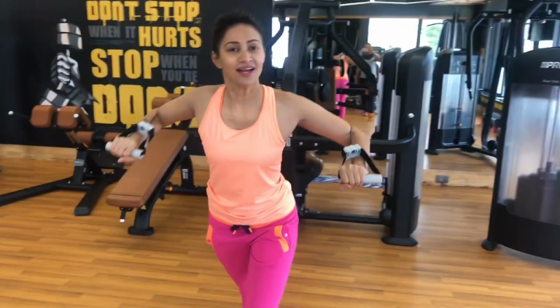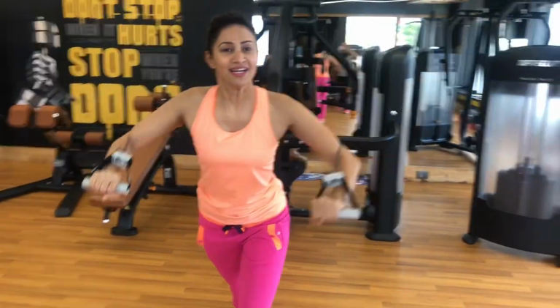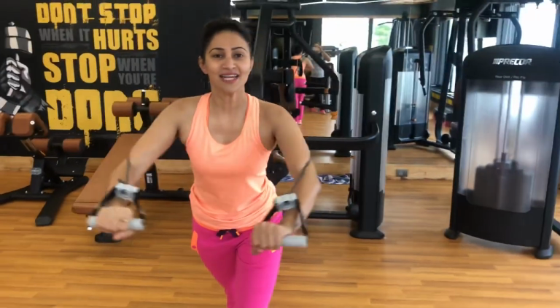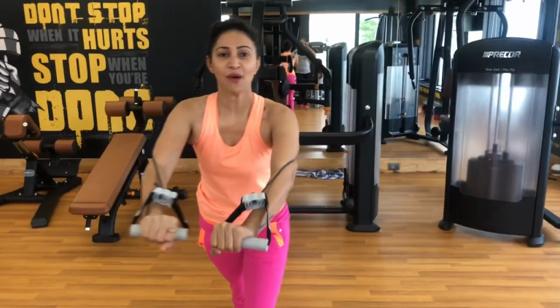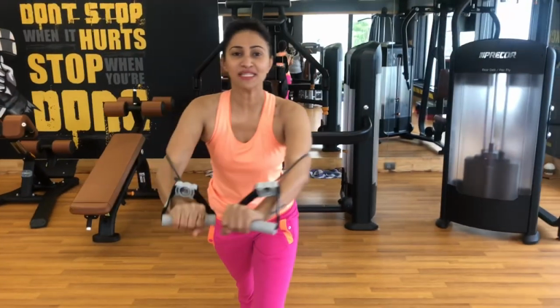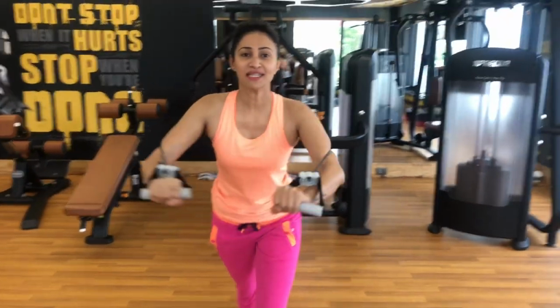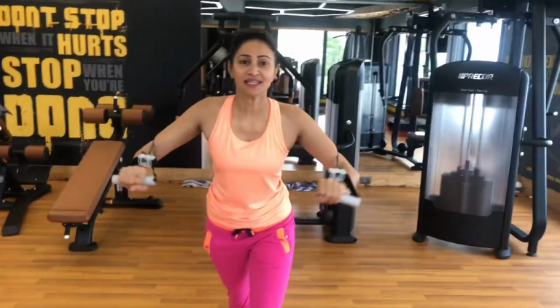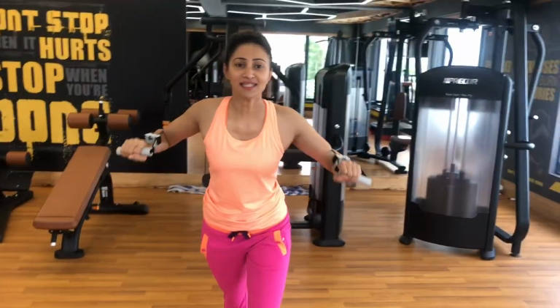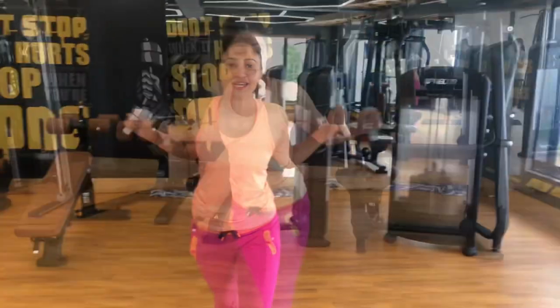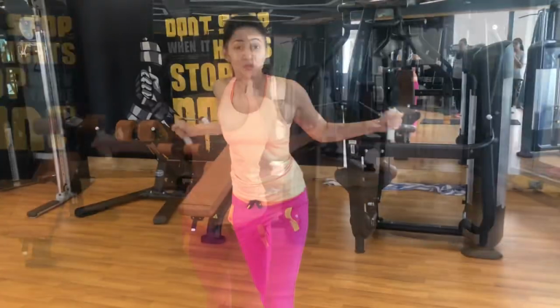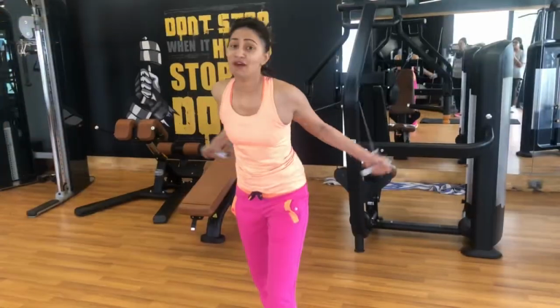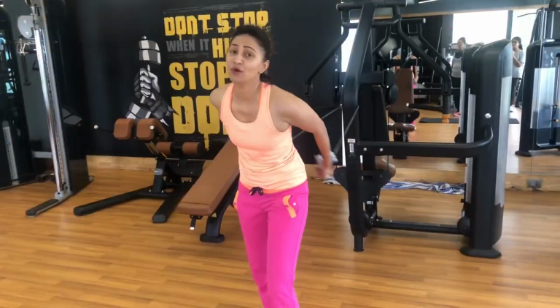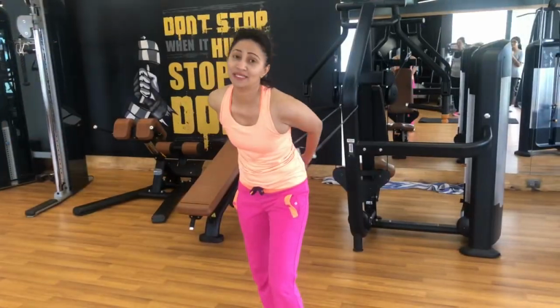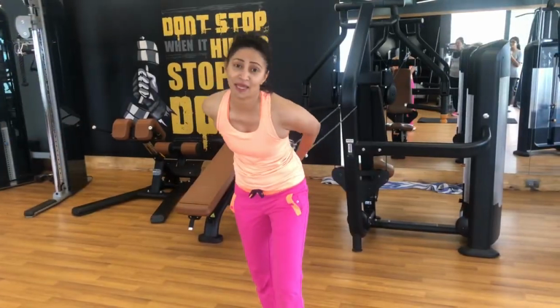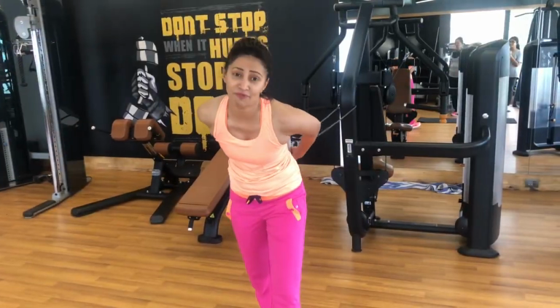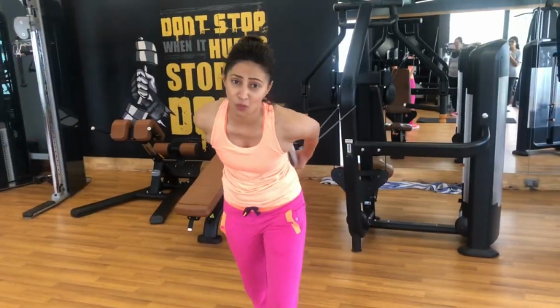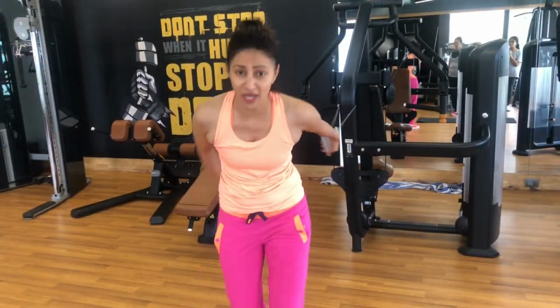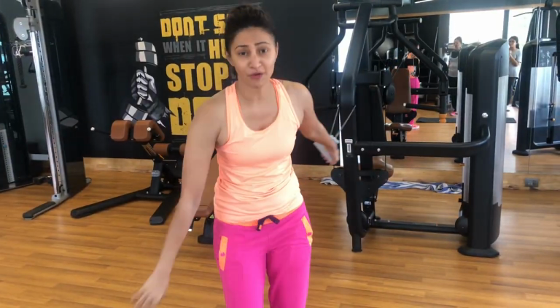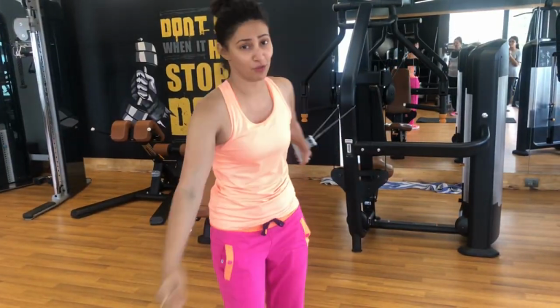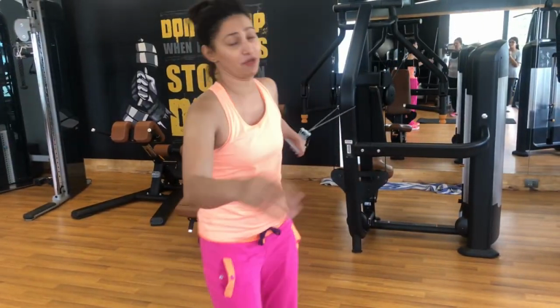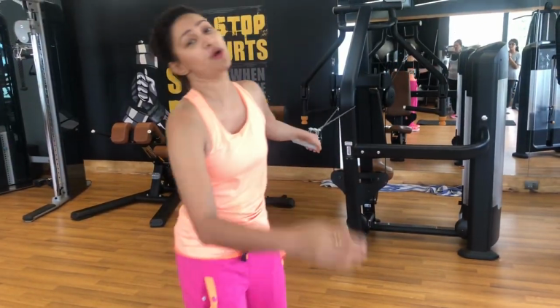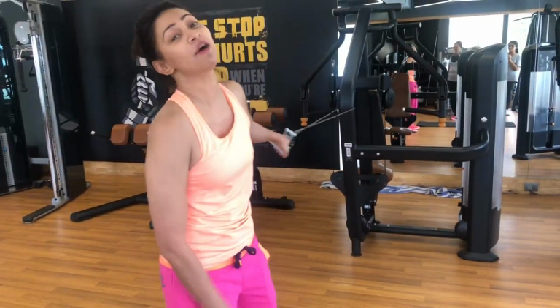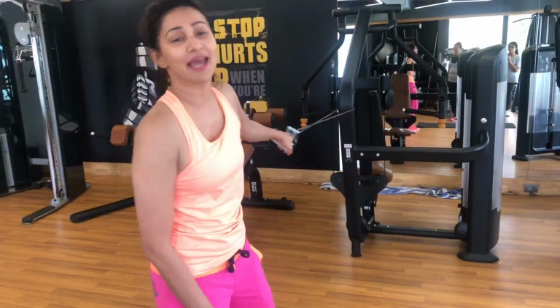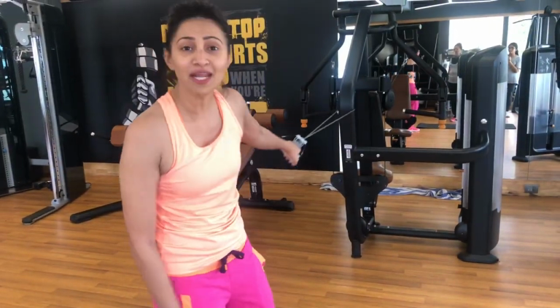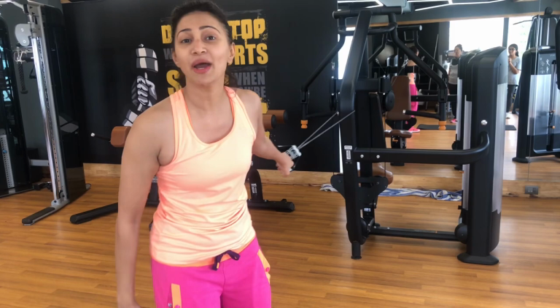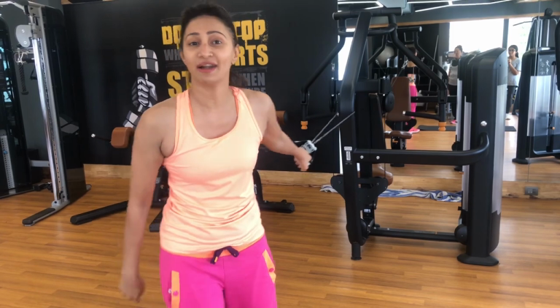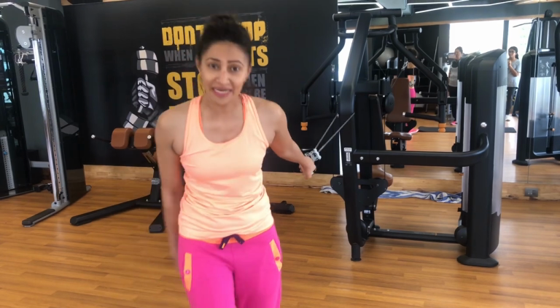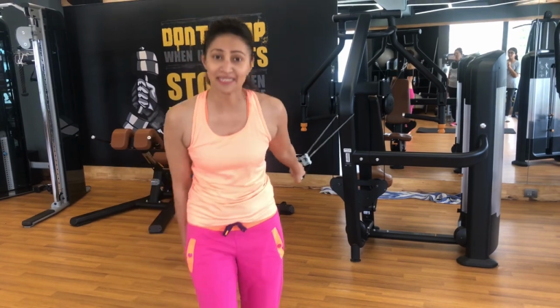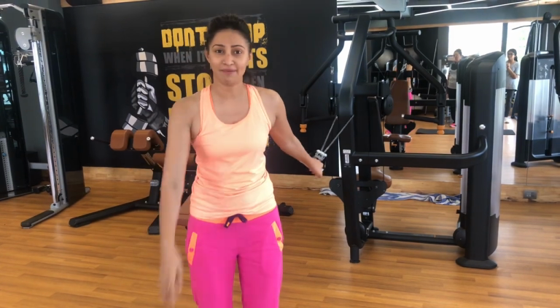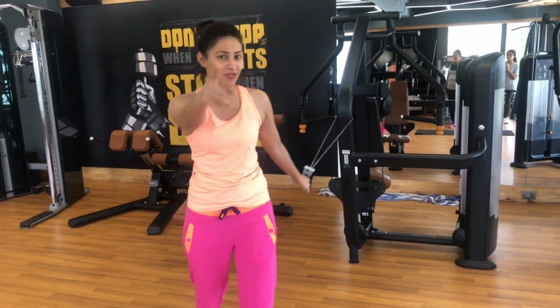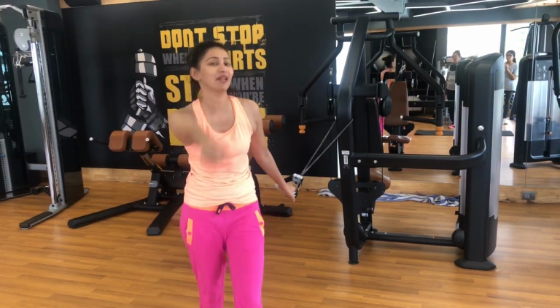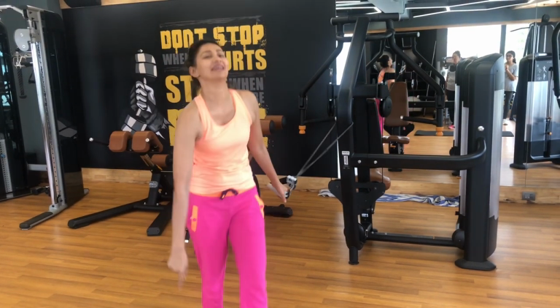You see how easy this is? So you have no escape from workout. You can workout anywhere, anytime you like.